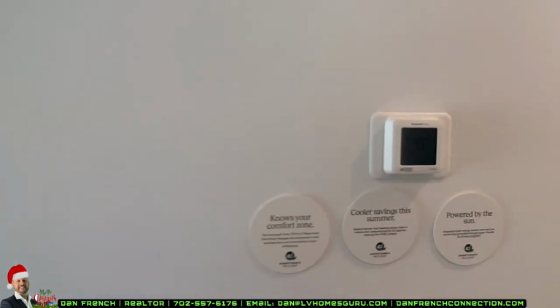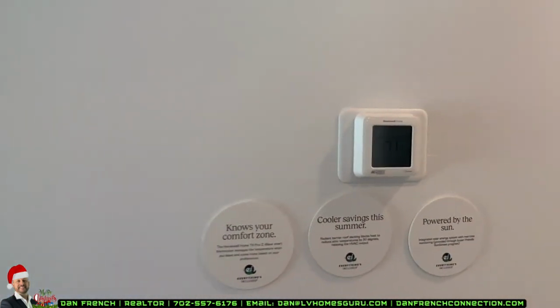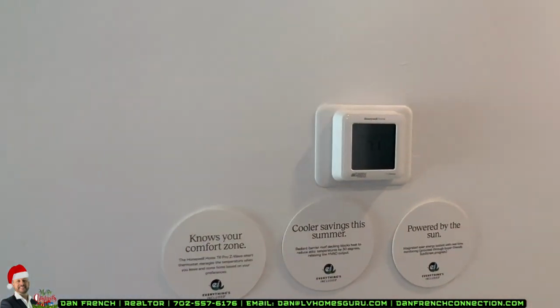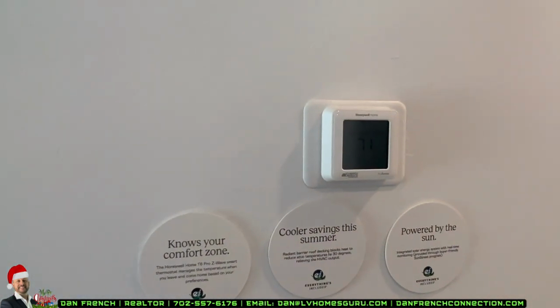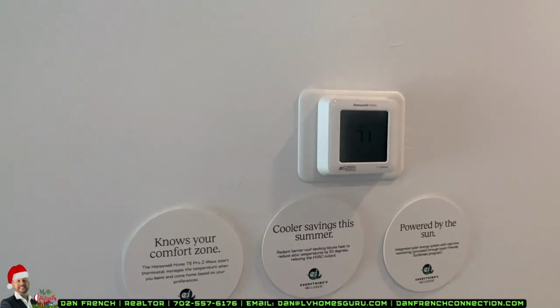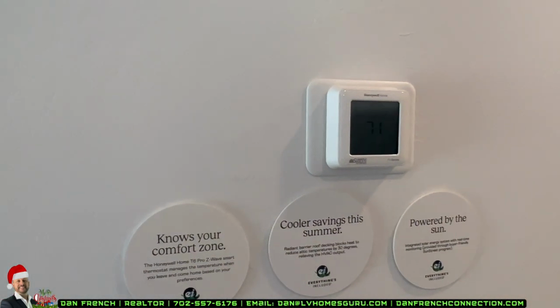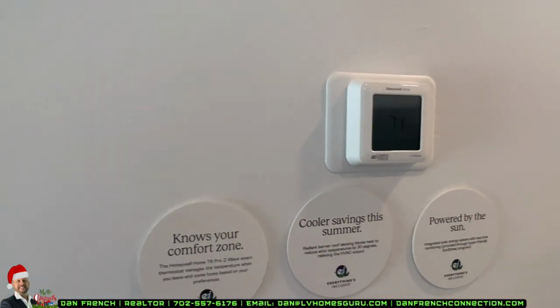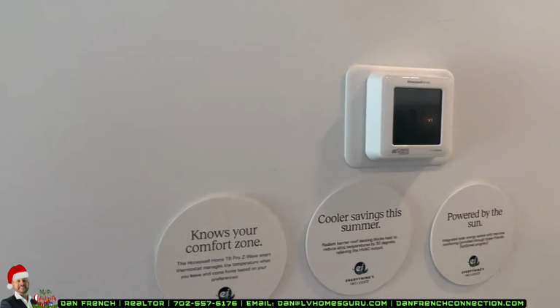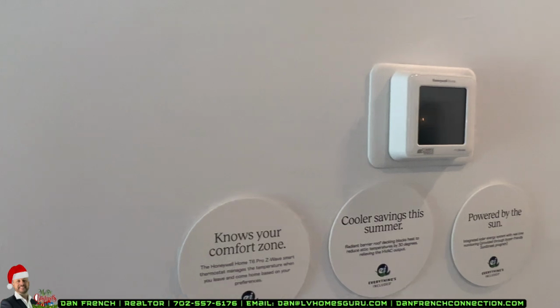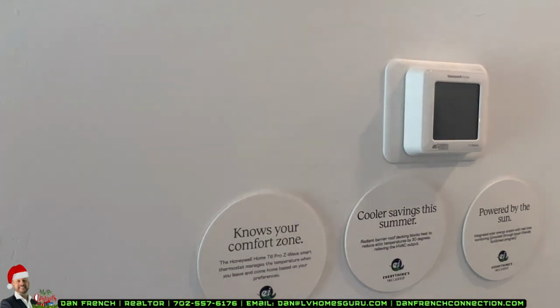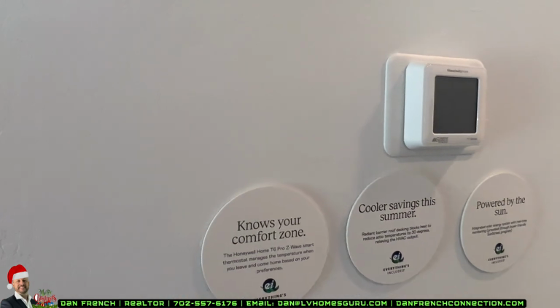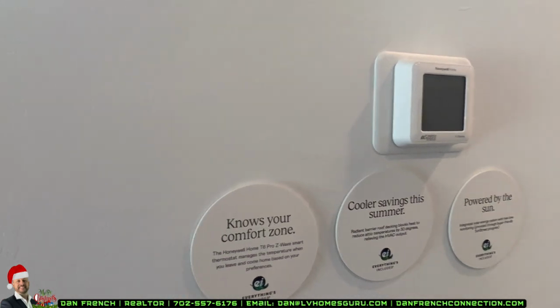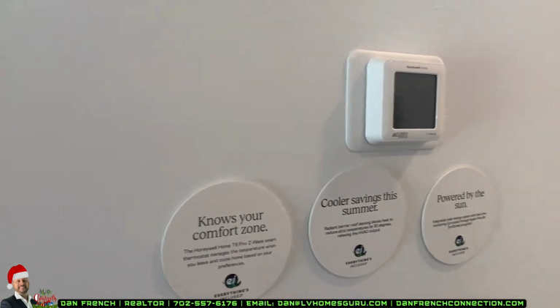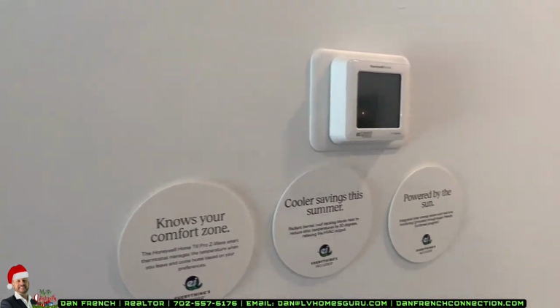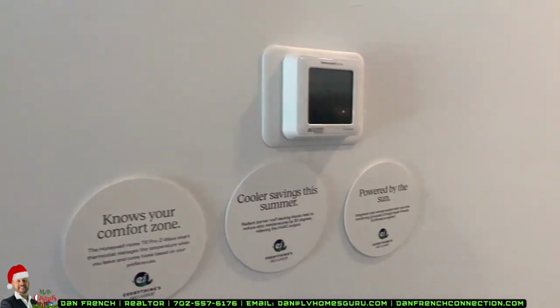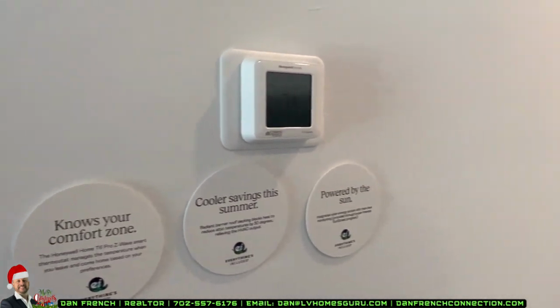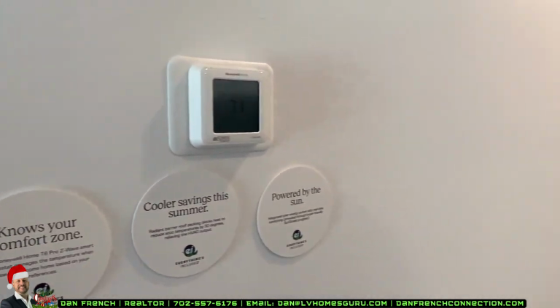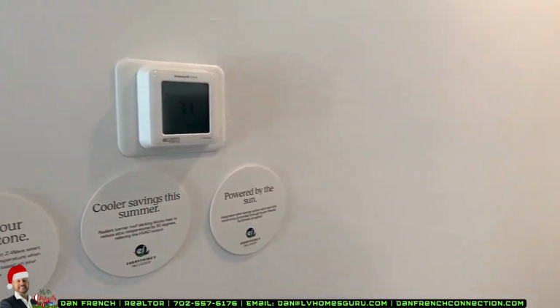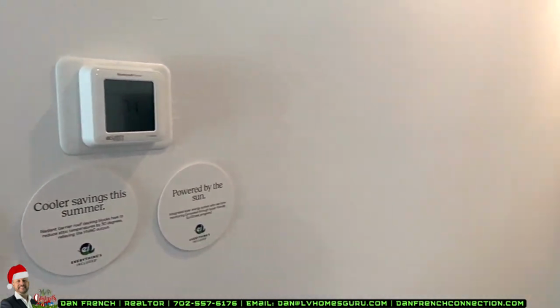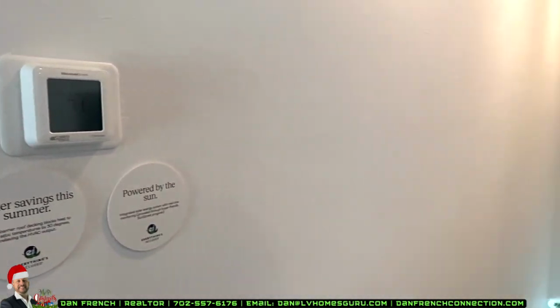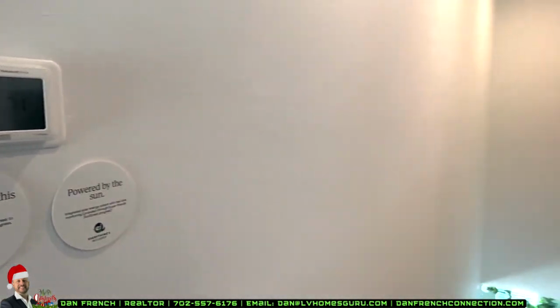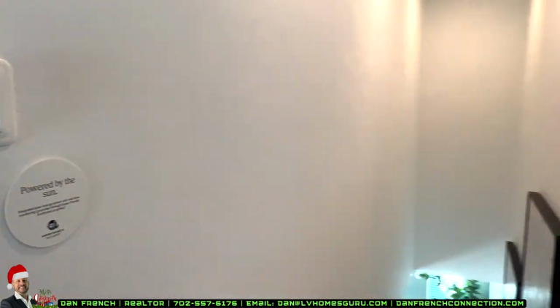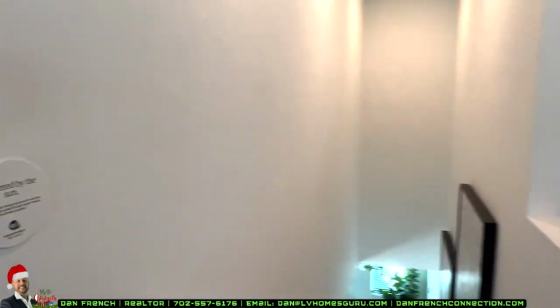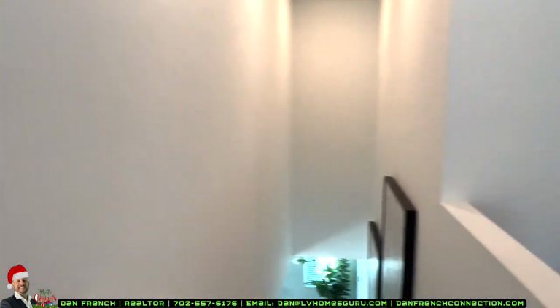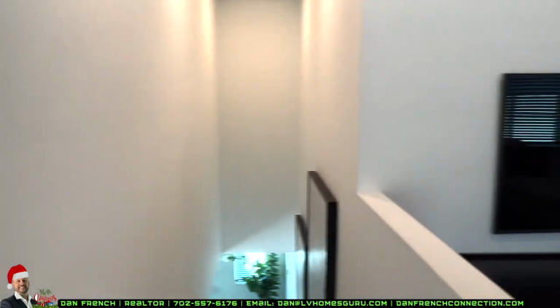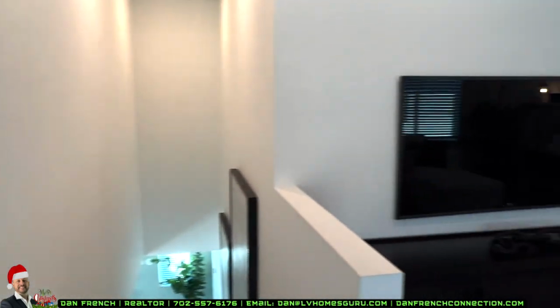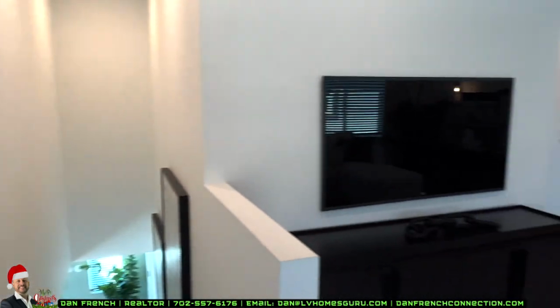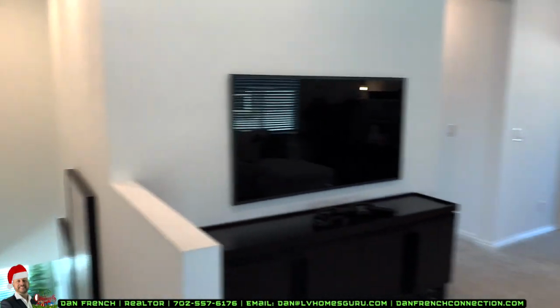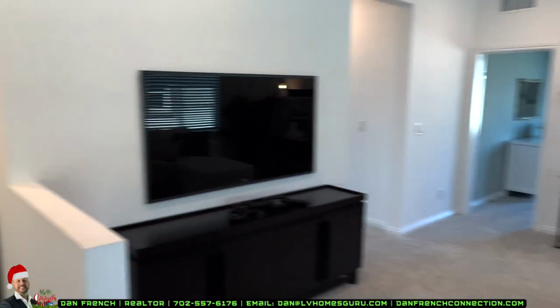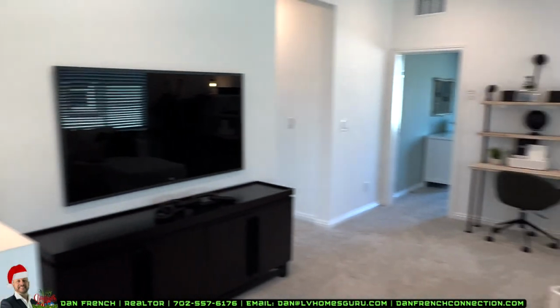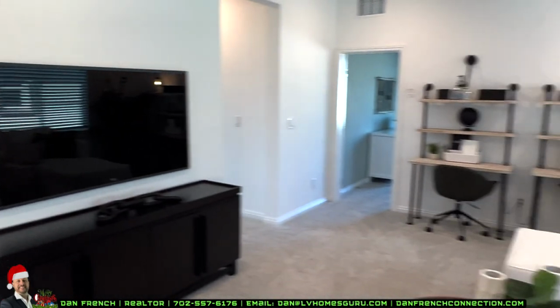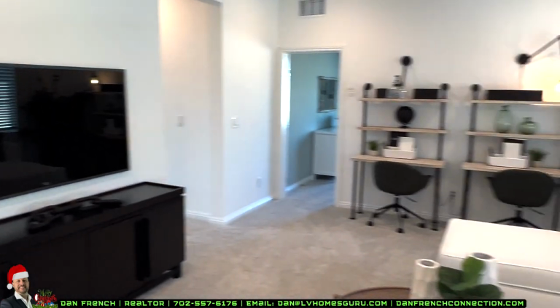Honeywell thermostat. And that's pretty much it — here's the loft again.